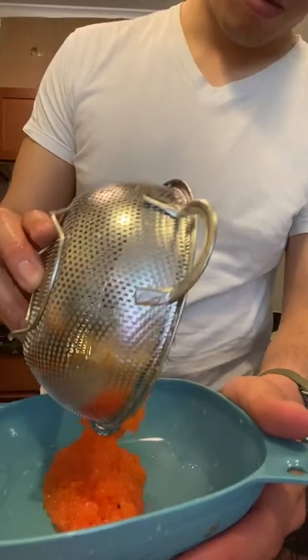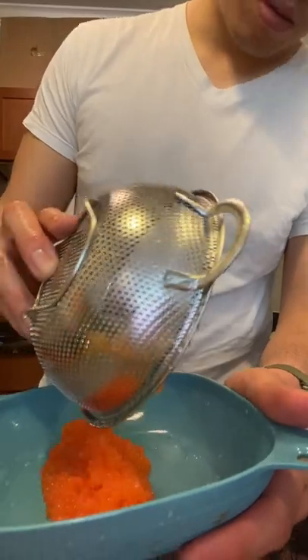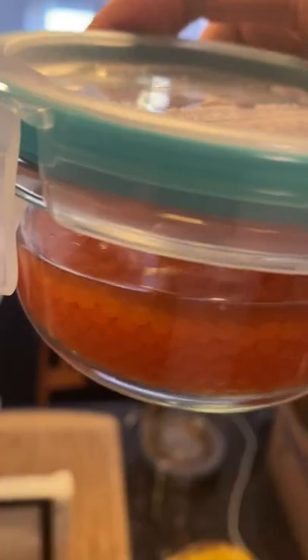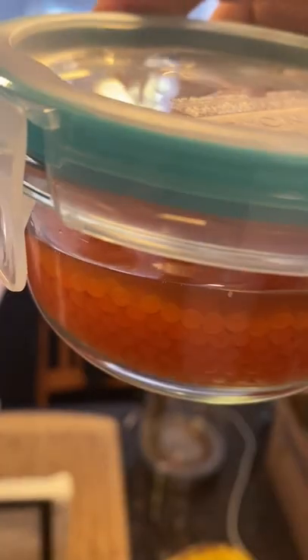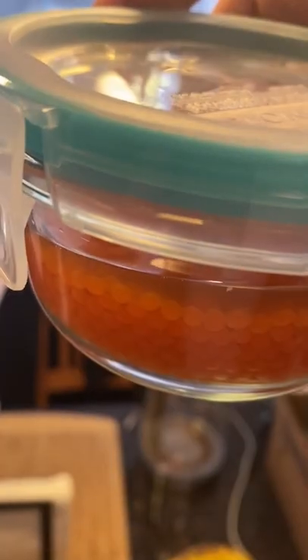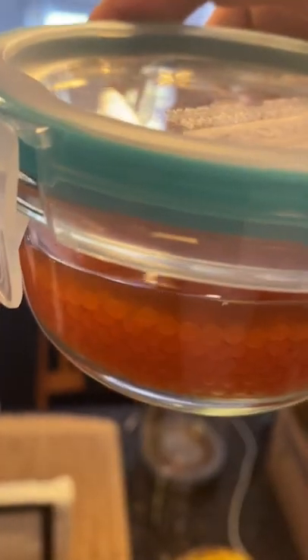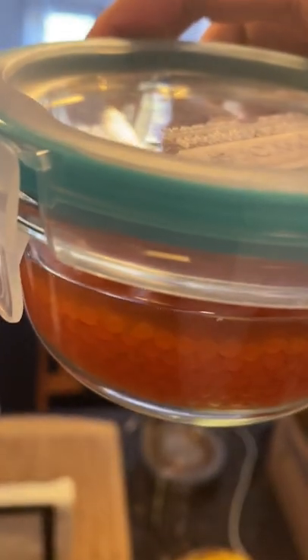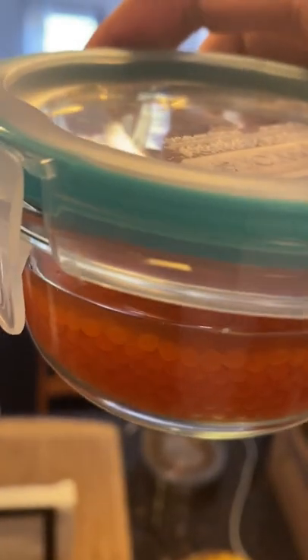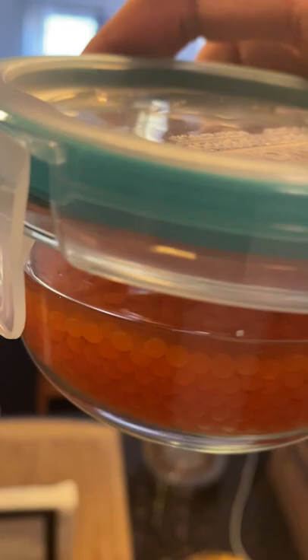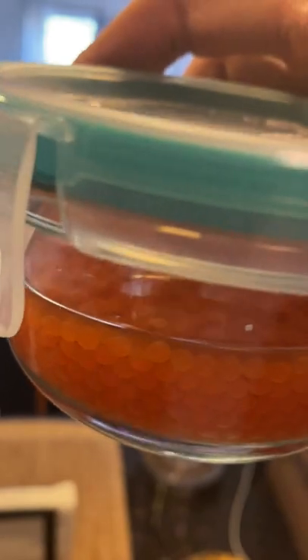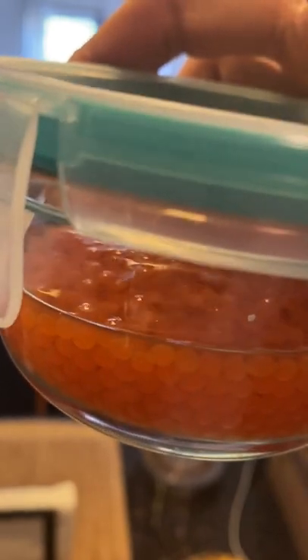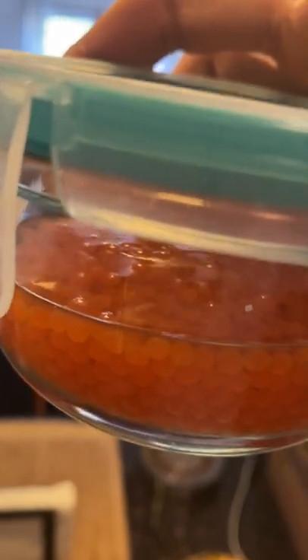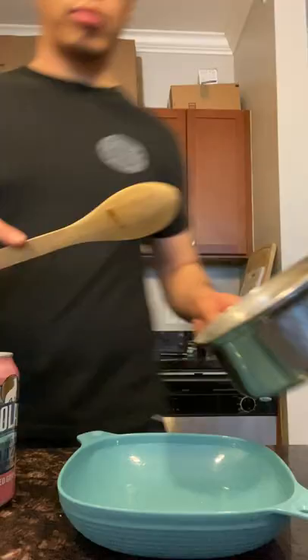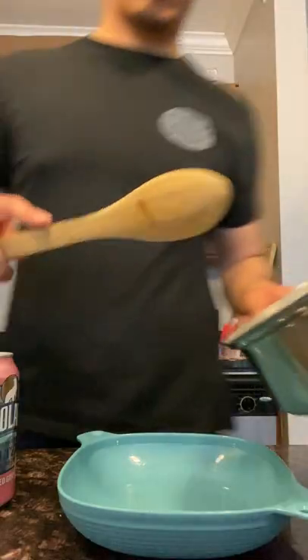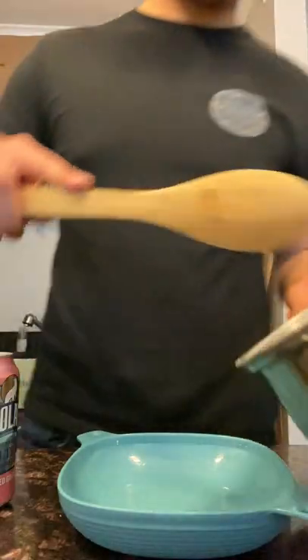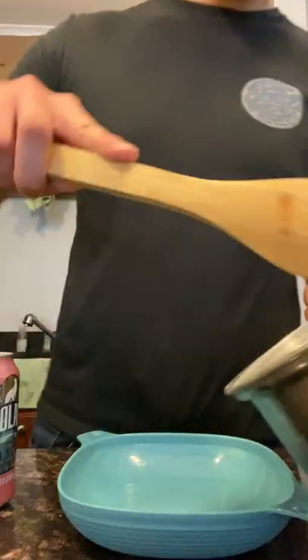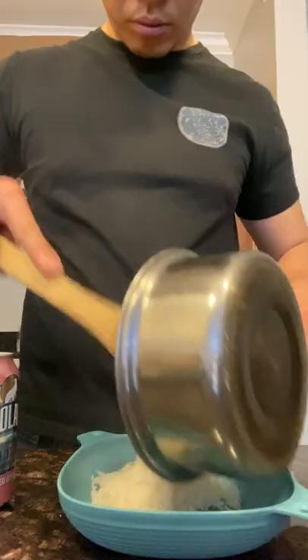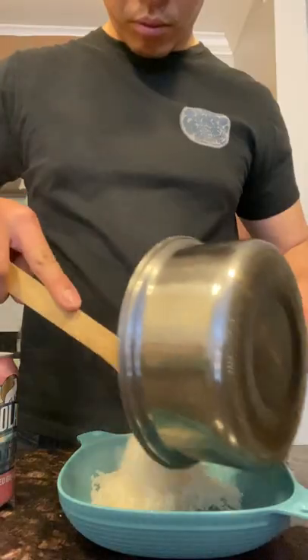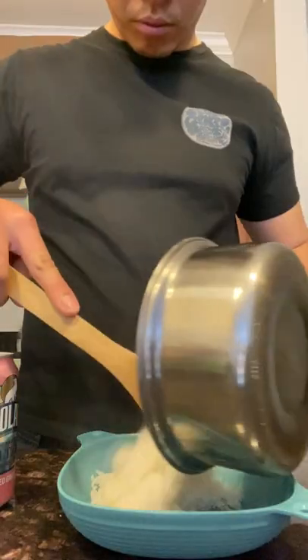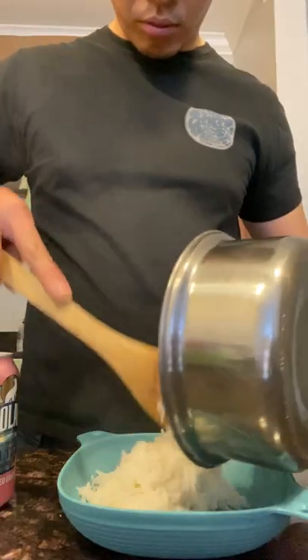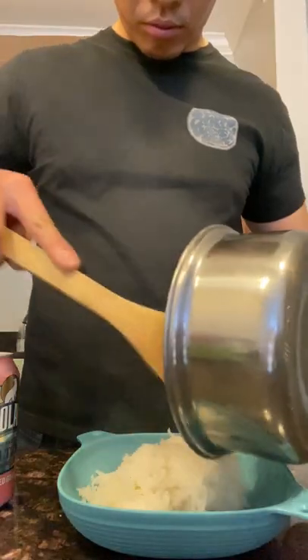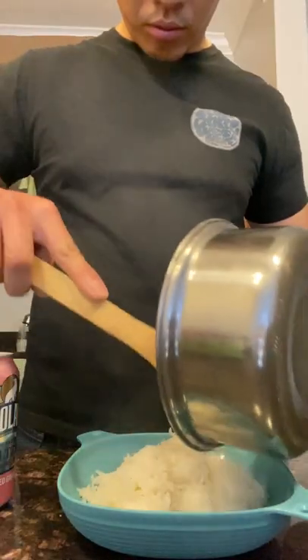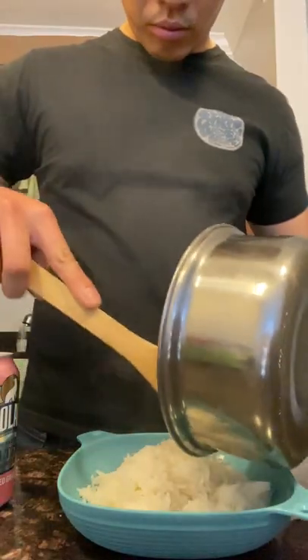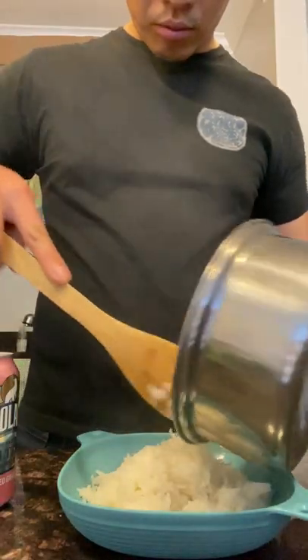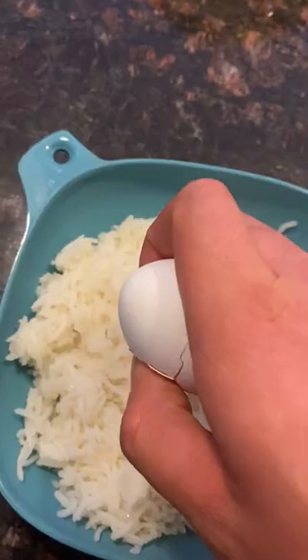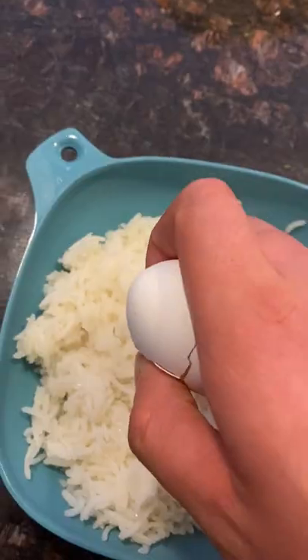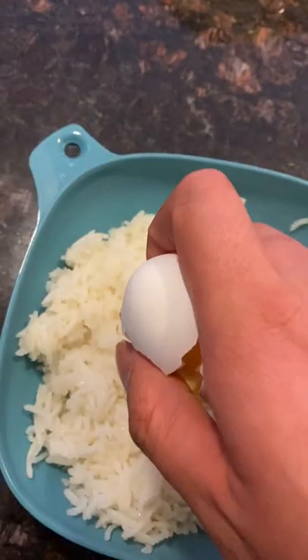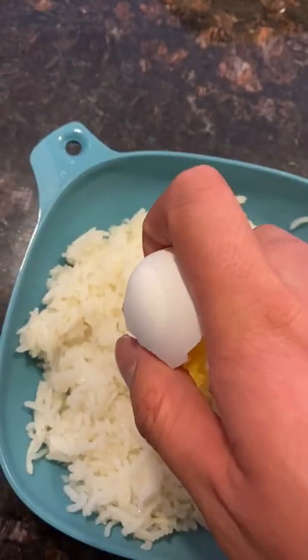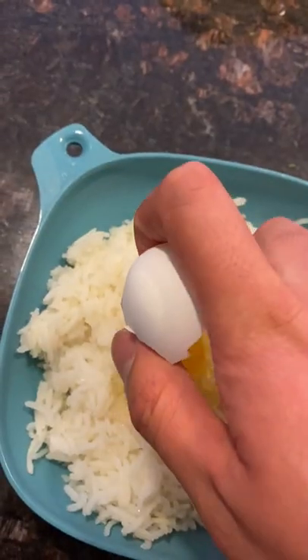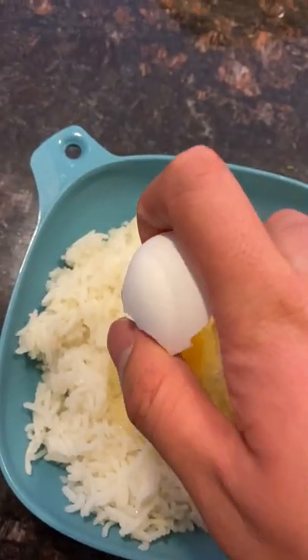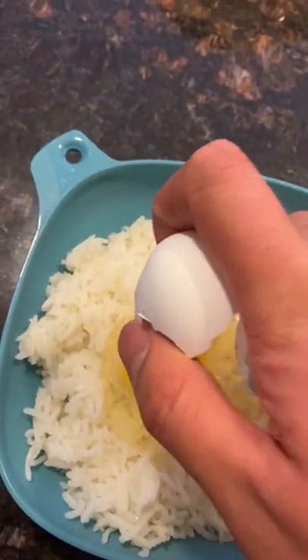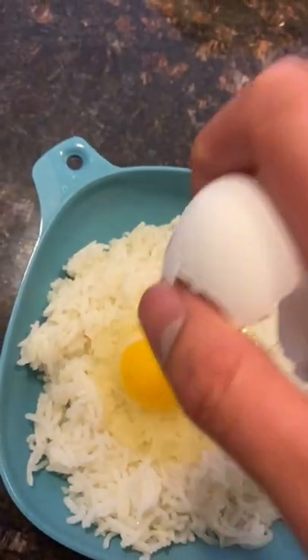Step four, marinate the eggs for 24 hours. Step five, make some hot rice. Step six, crack a raw egg into the hot rice.